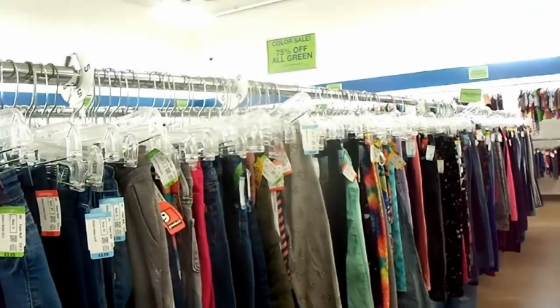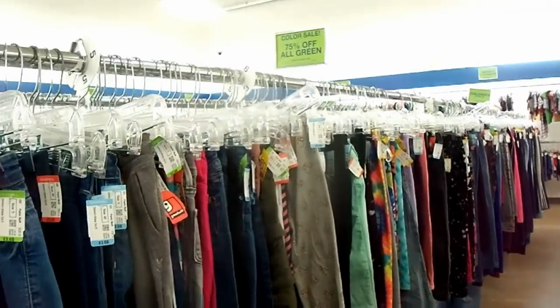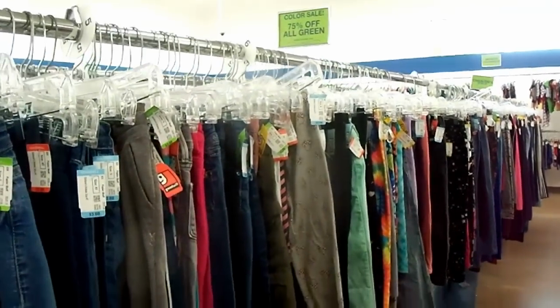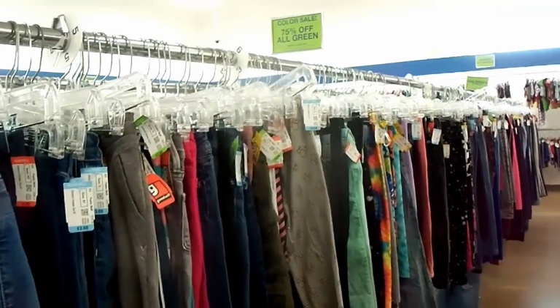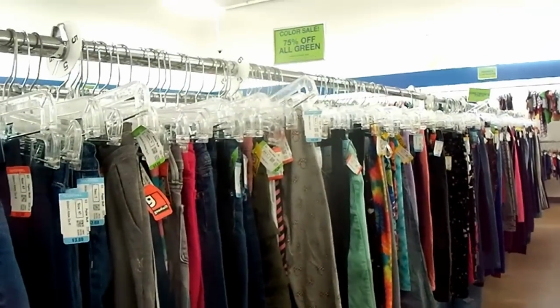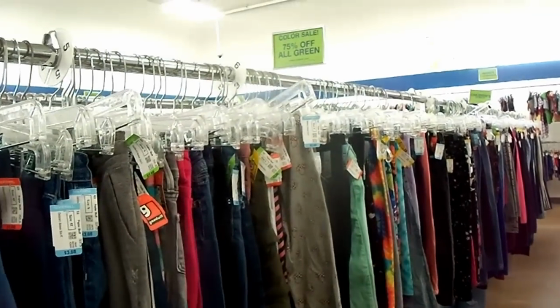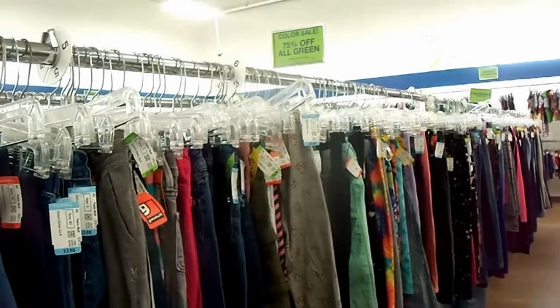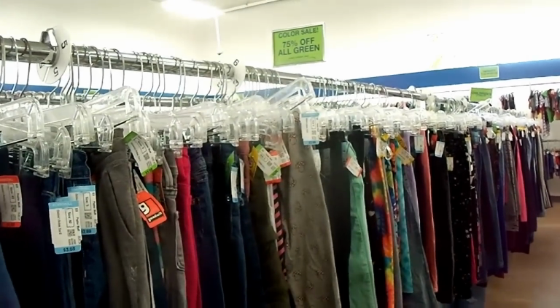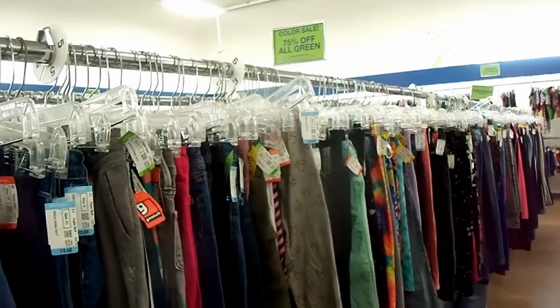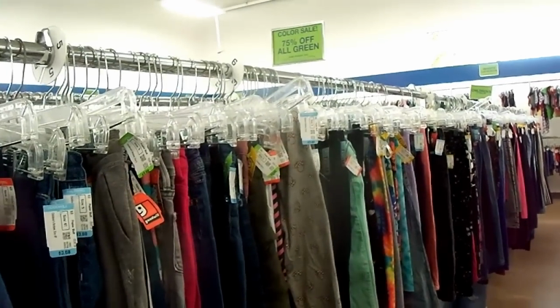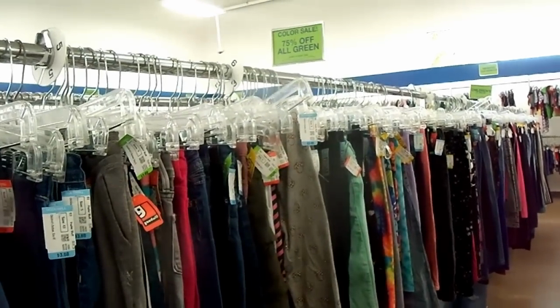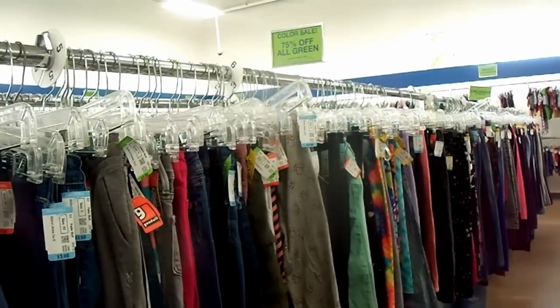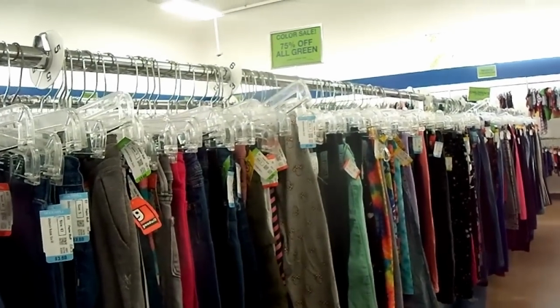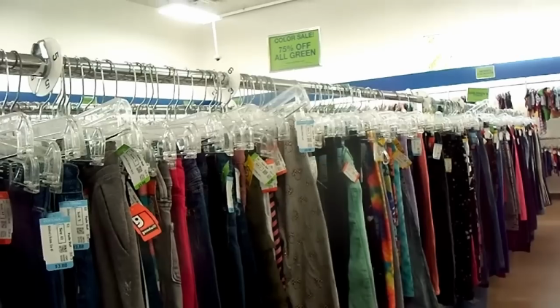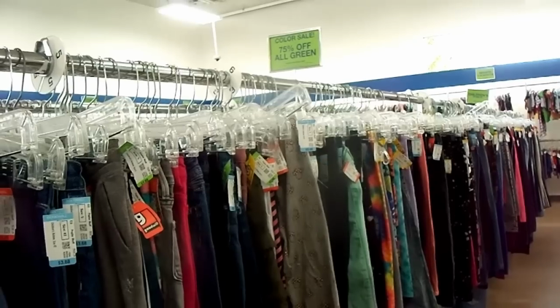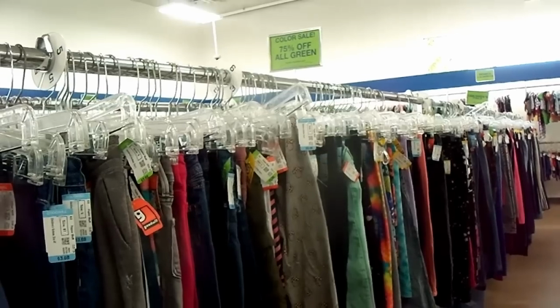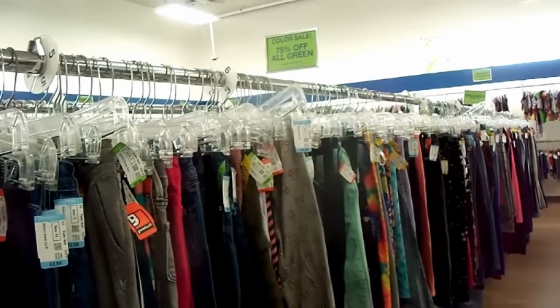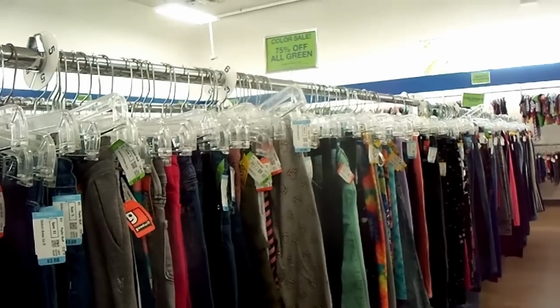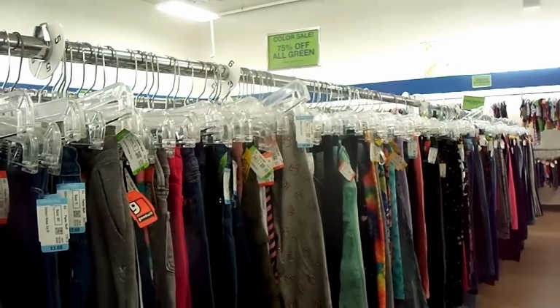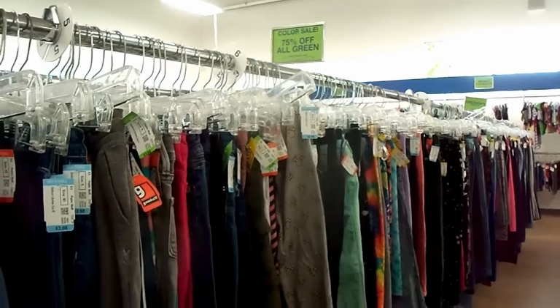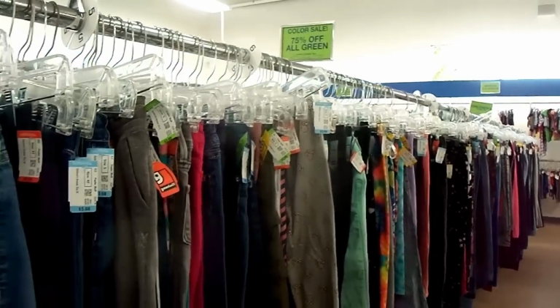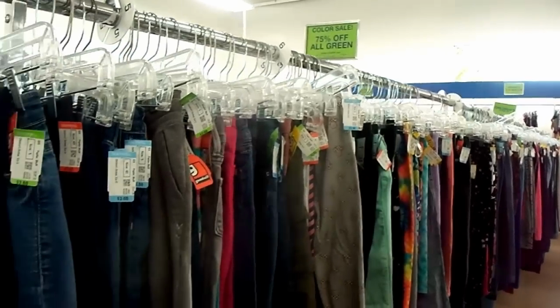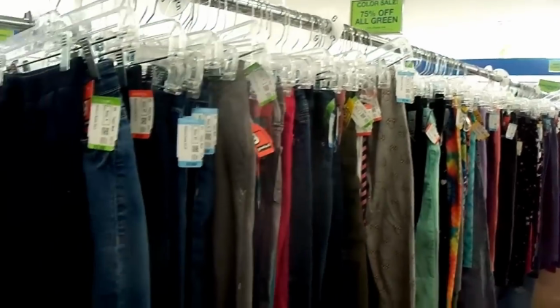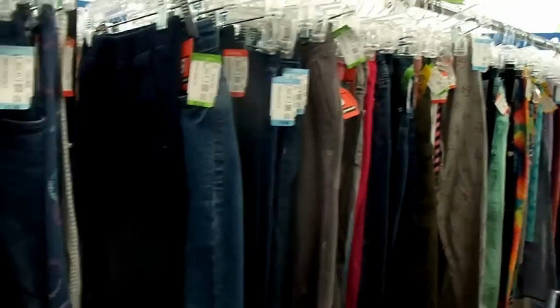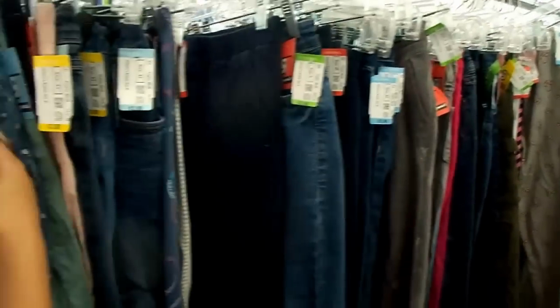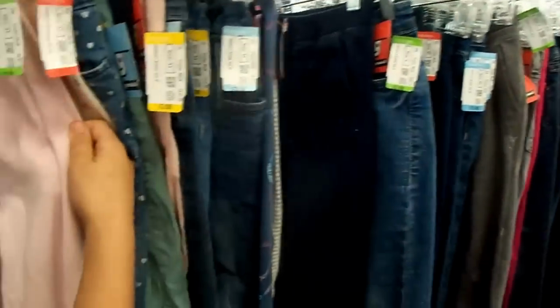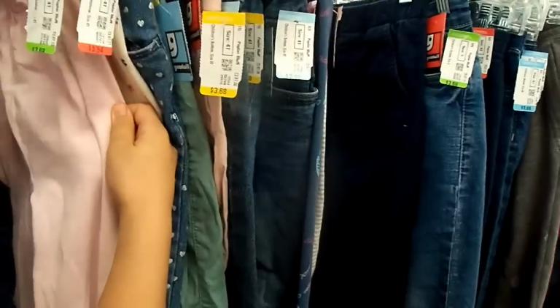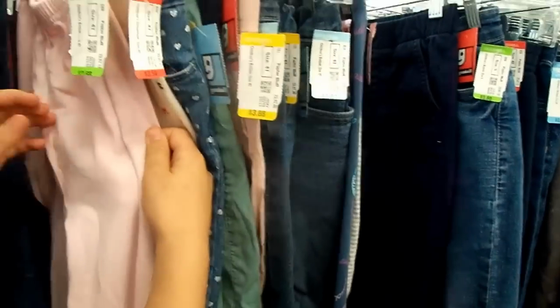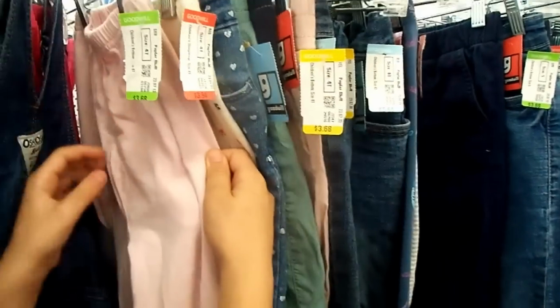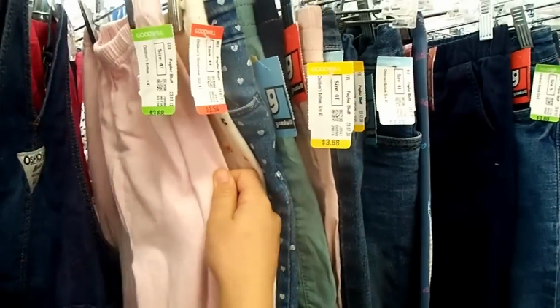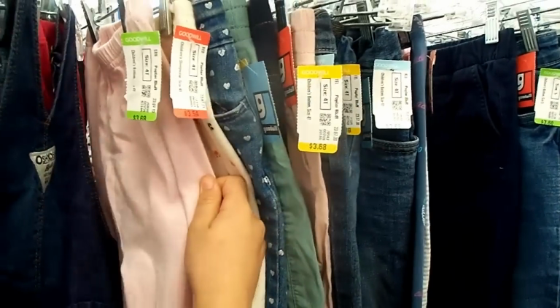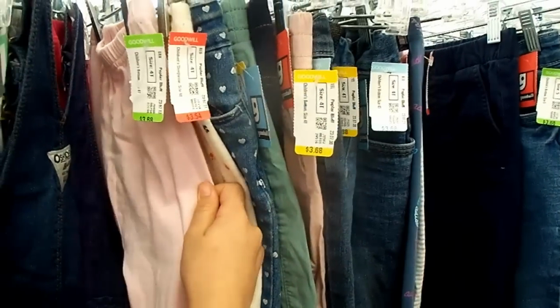So 75% off on the green tags there — that's what we're looking for. Can you find green tags for baby sister?